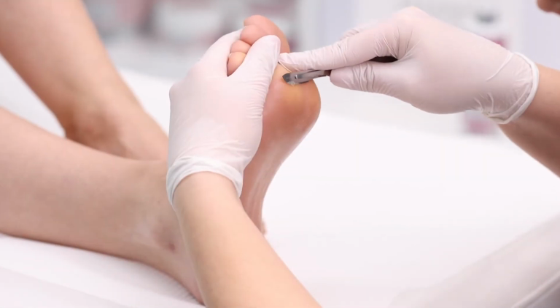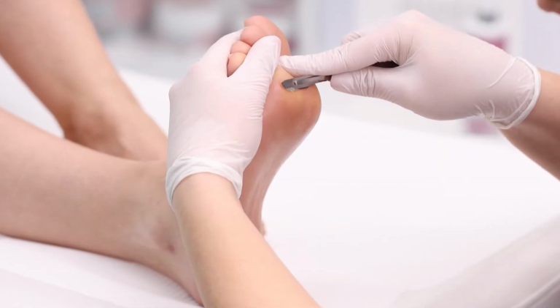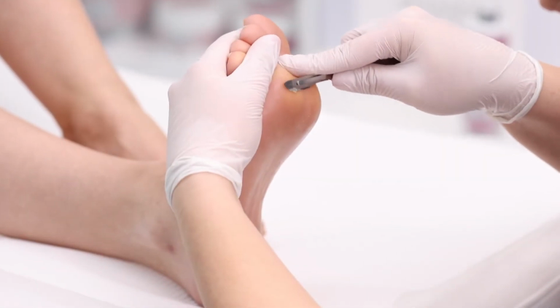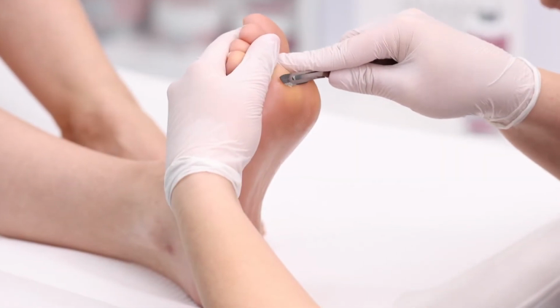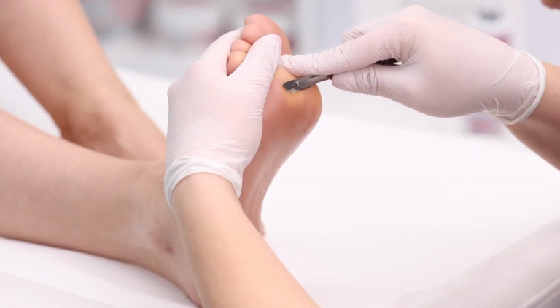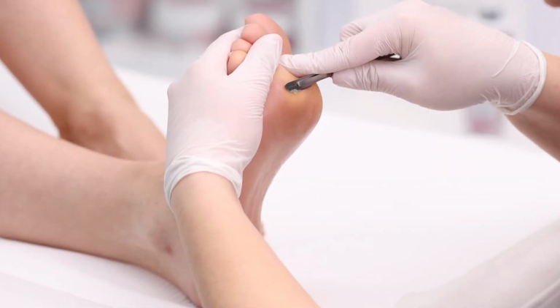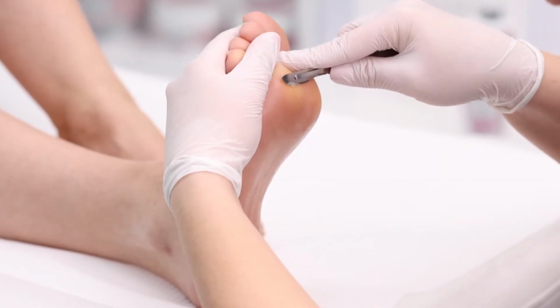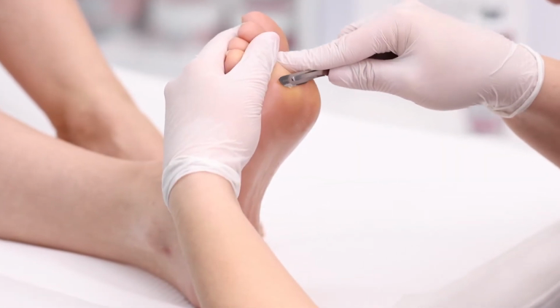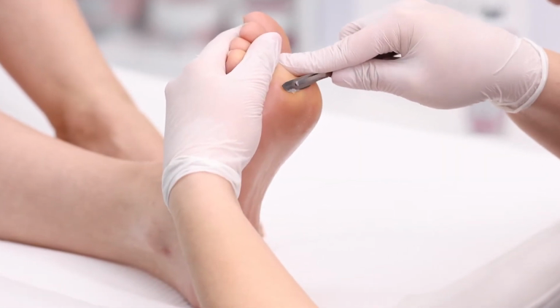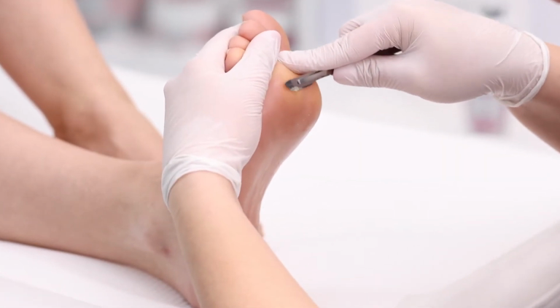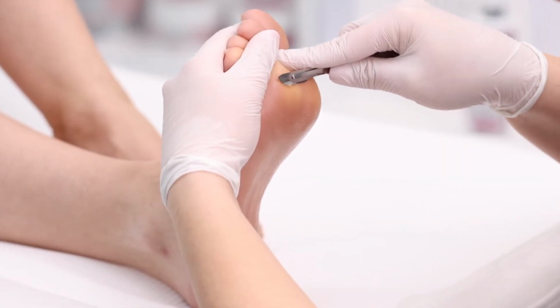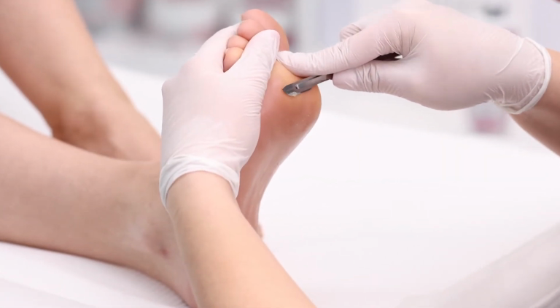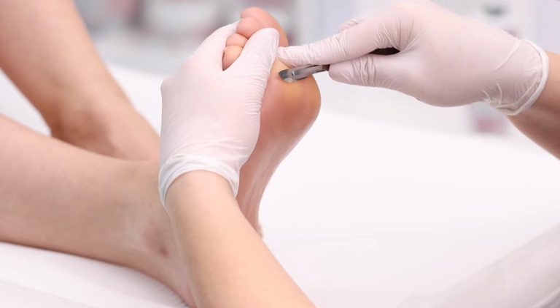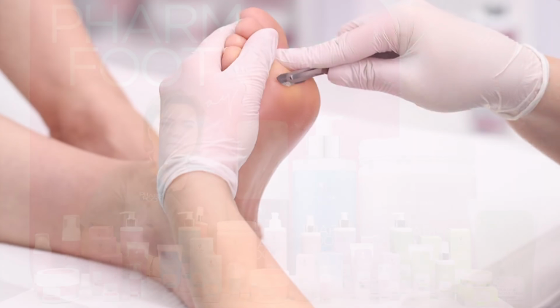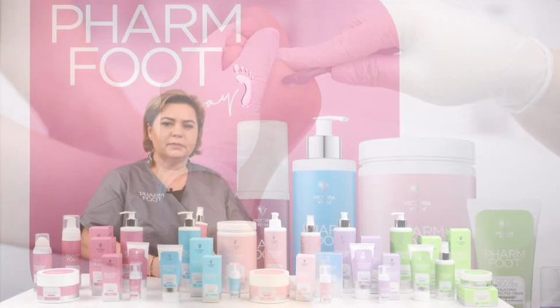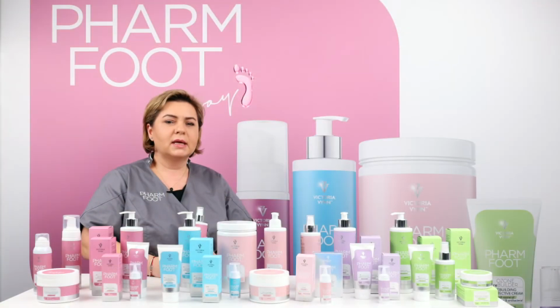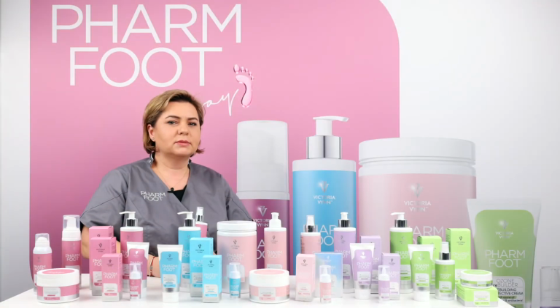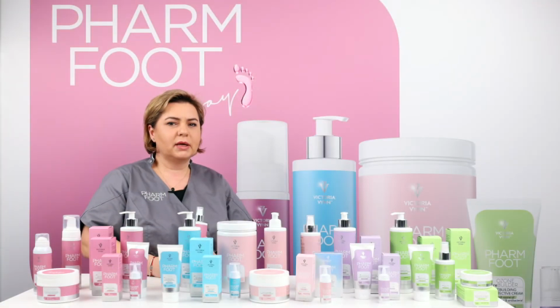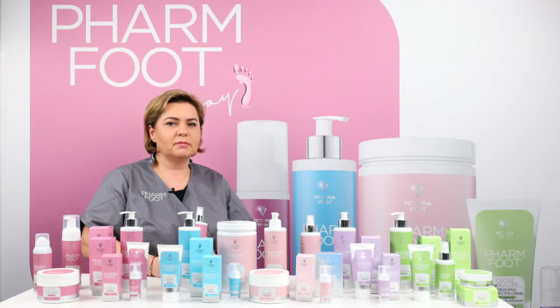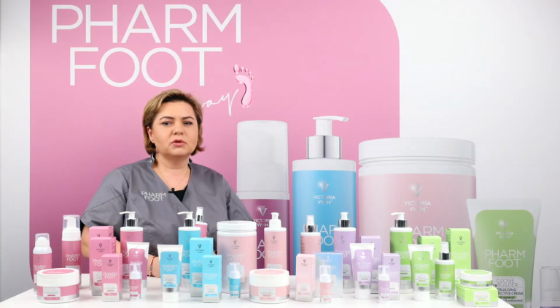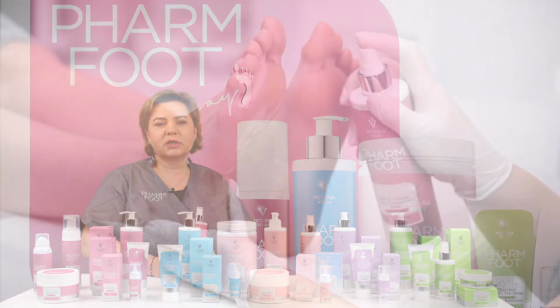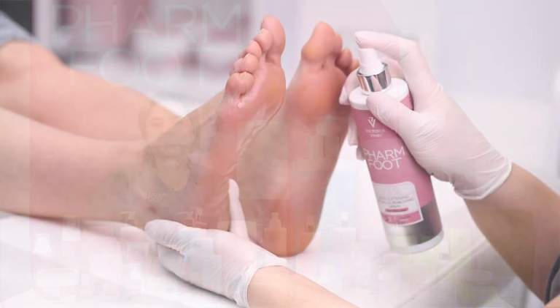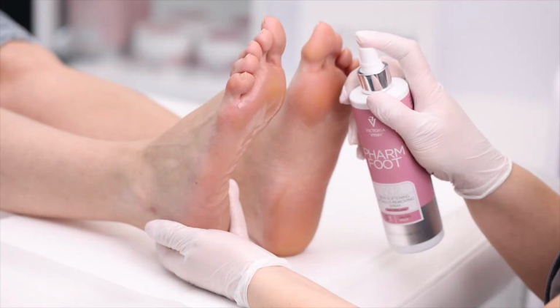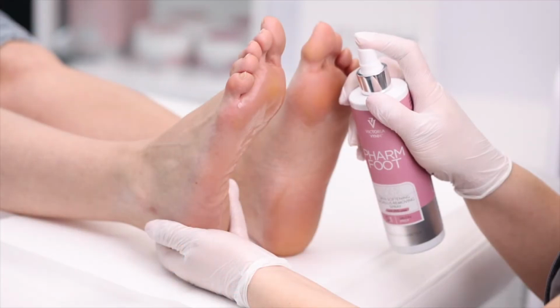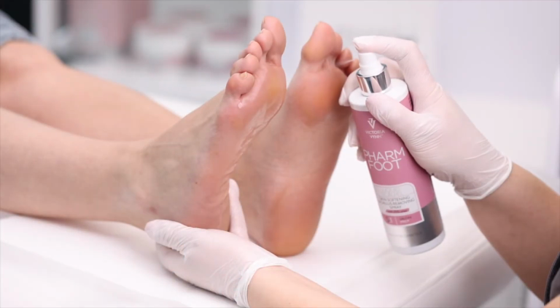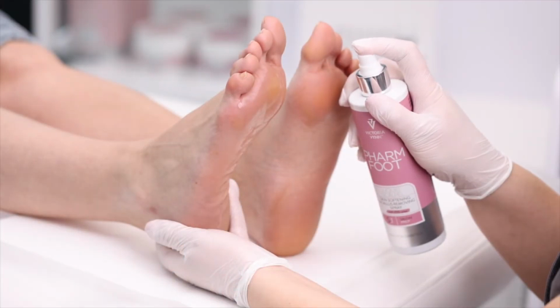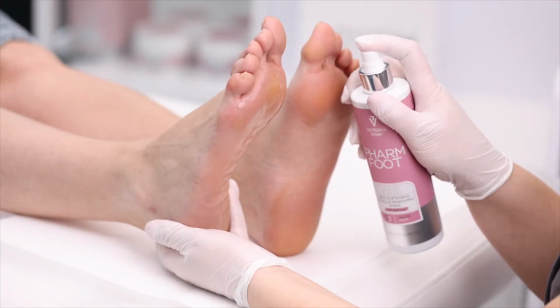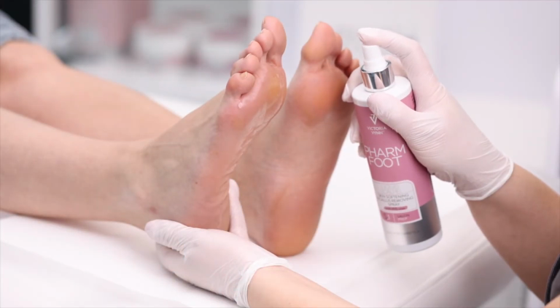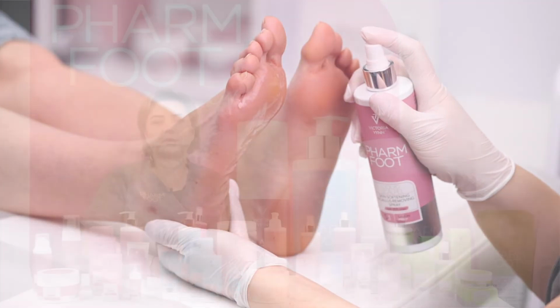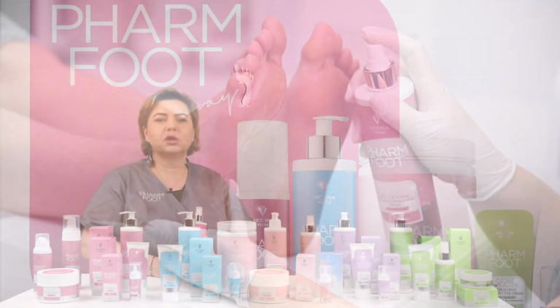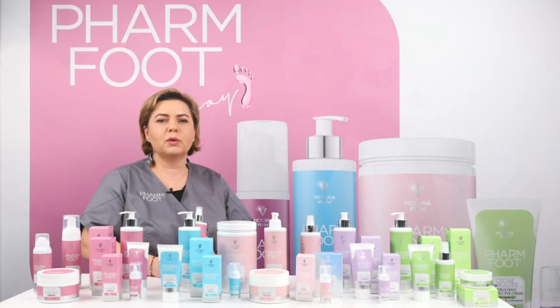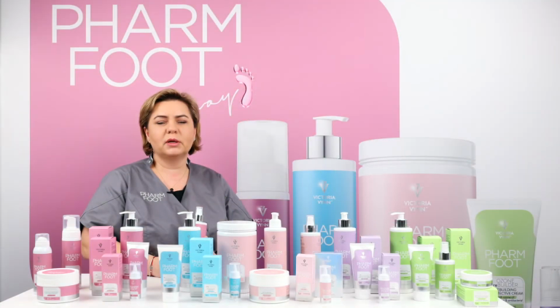Then start removing the calluses. You can apply the spray many times for deep softening.